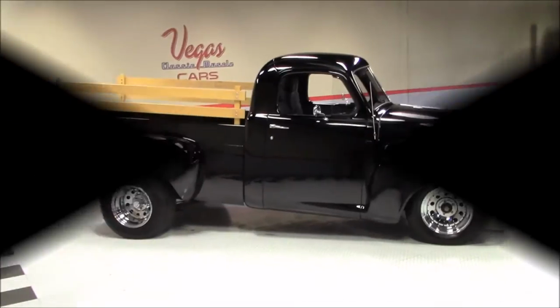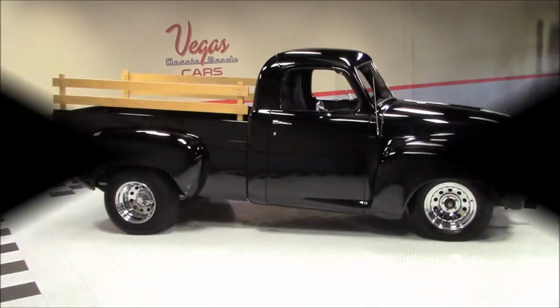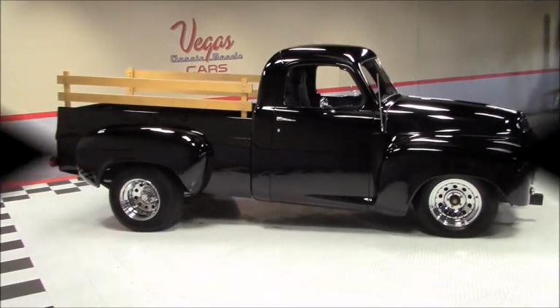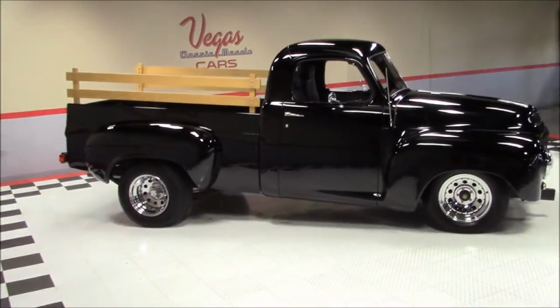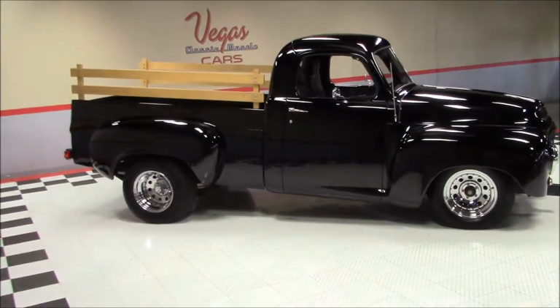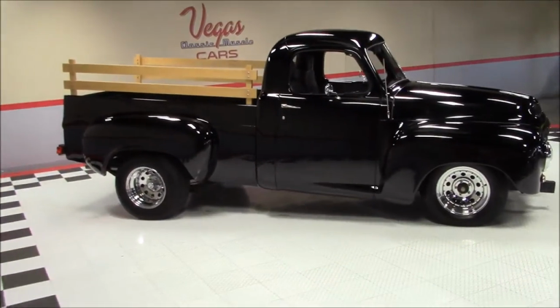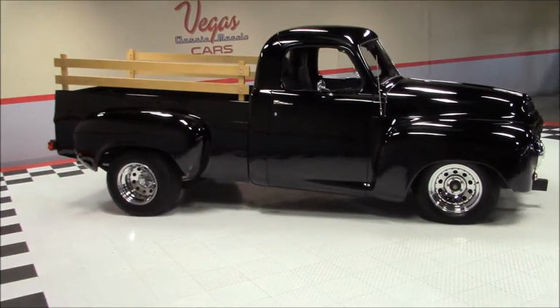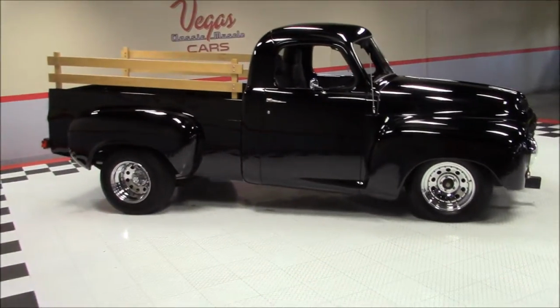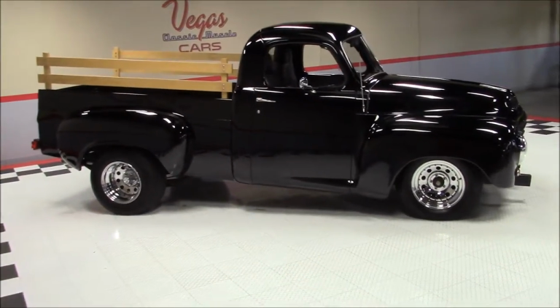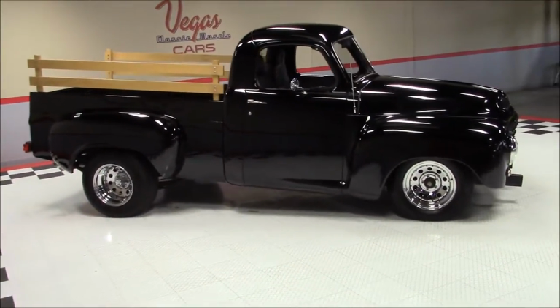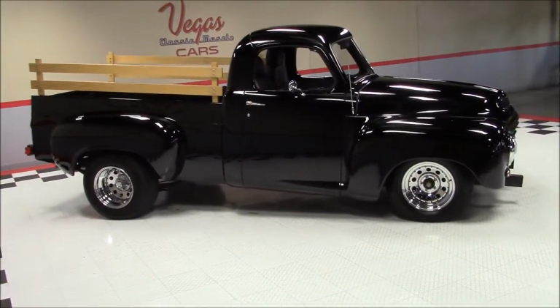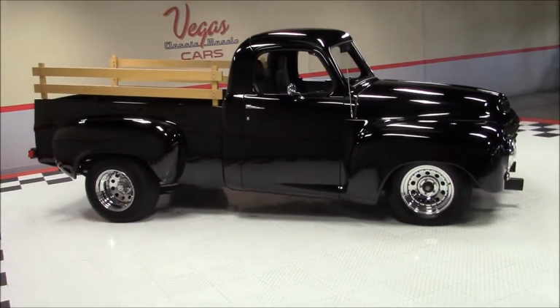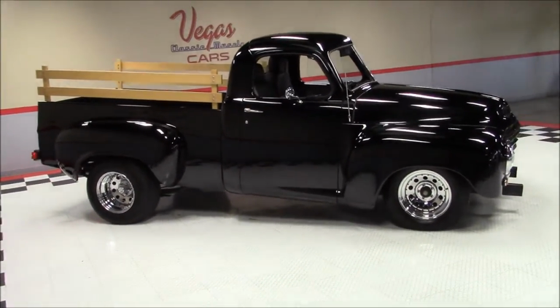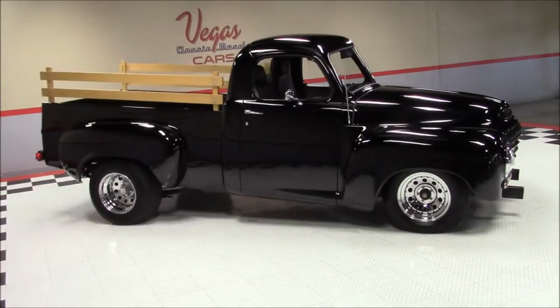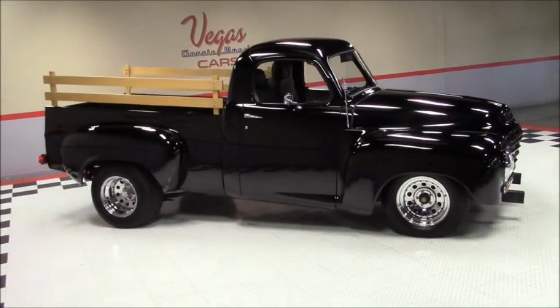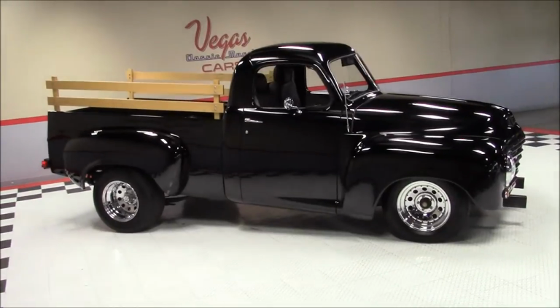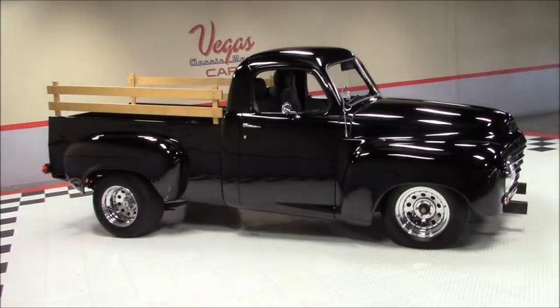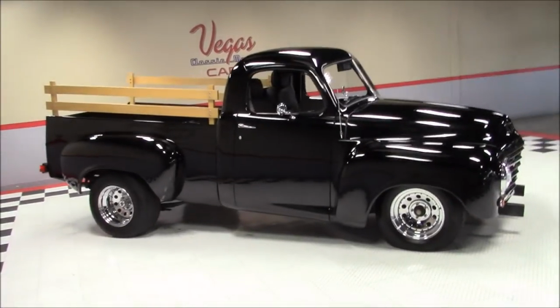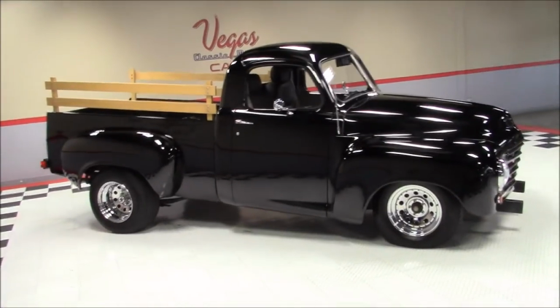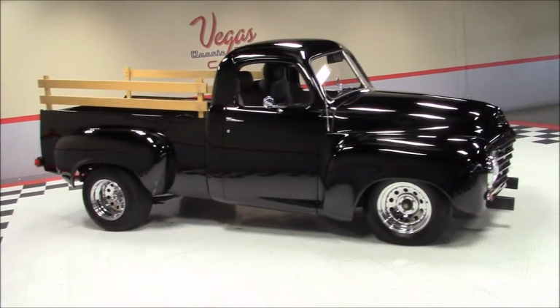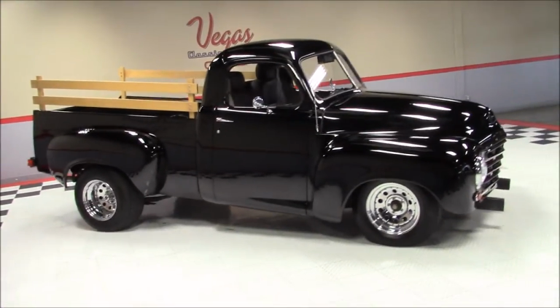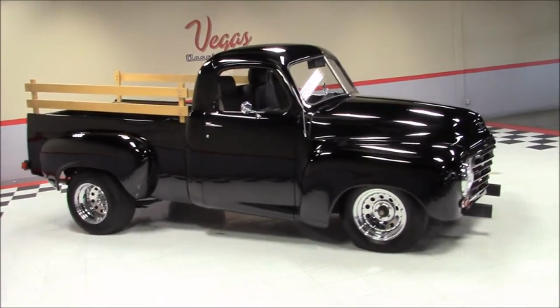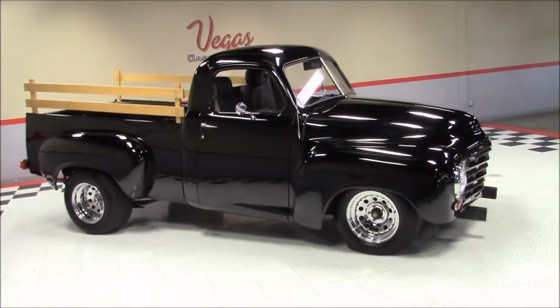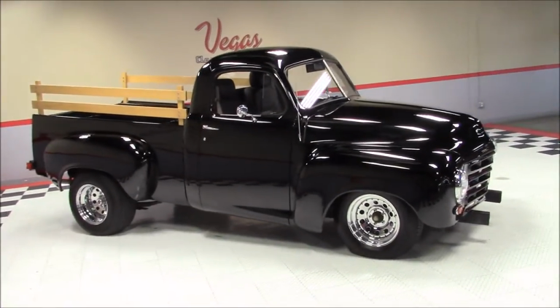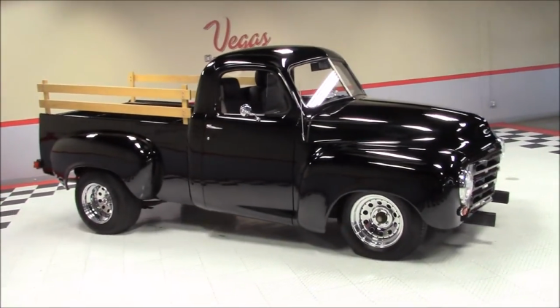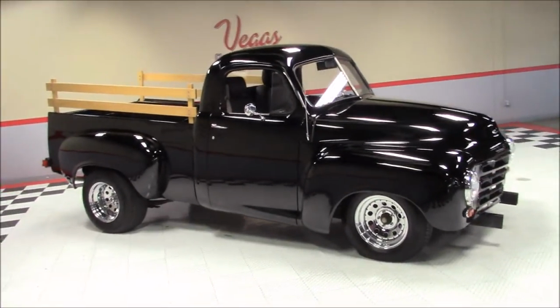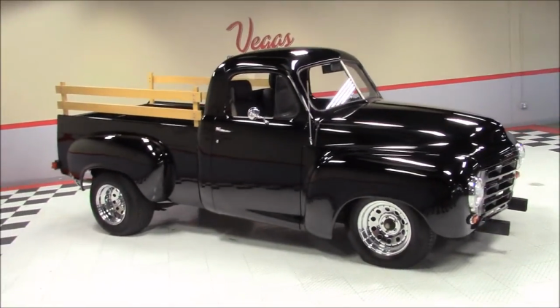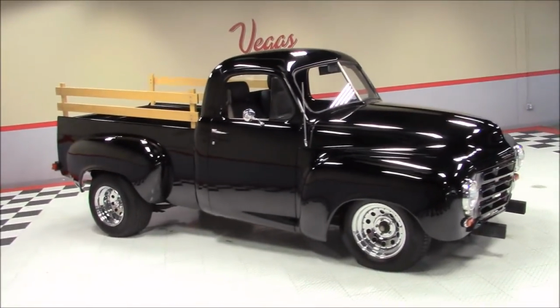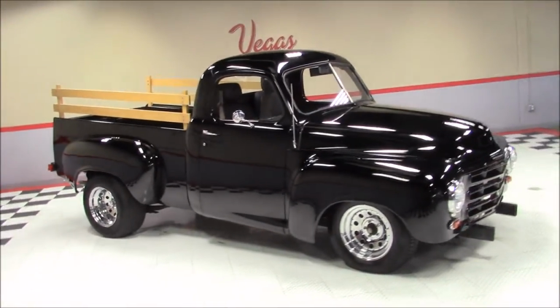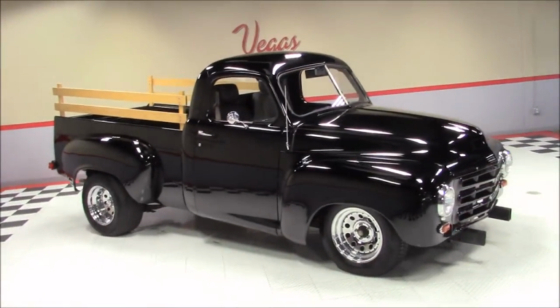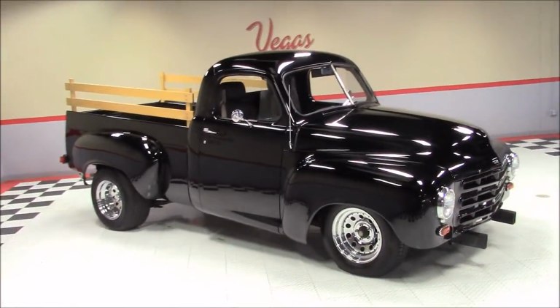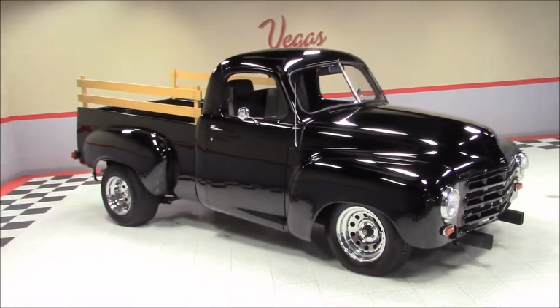Welcome back to Vegas Classic Muscle Cars Video Showcase. This is a 1950 Studebaker Pickup.